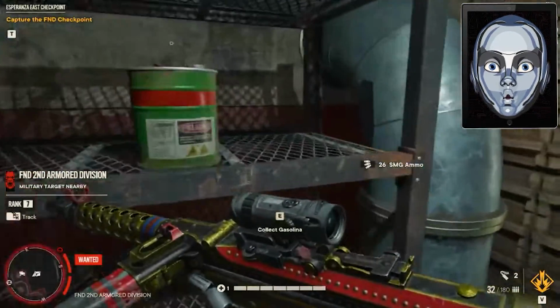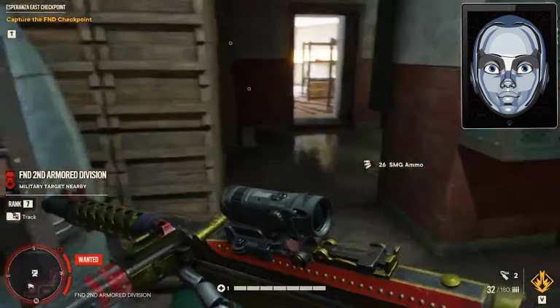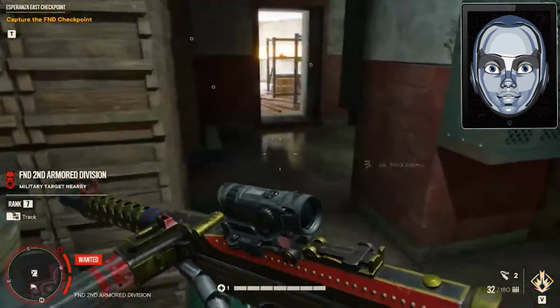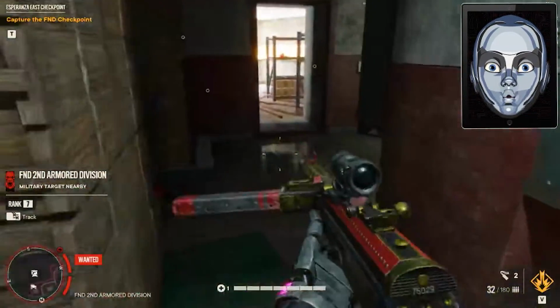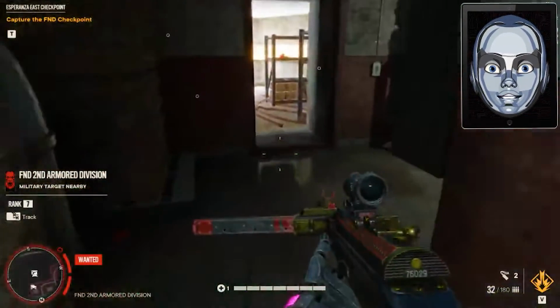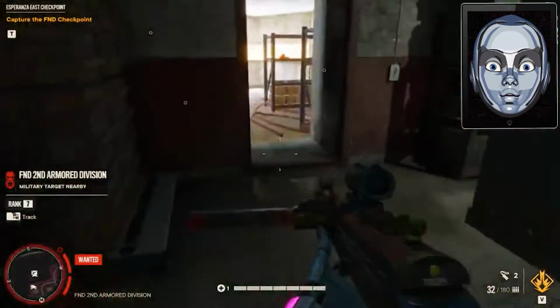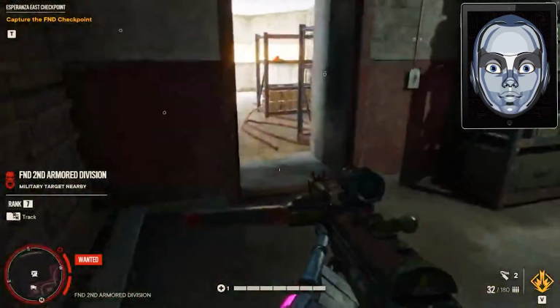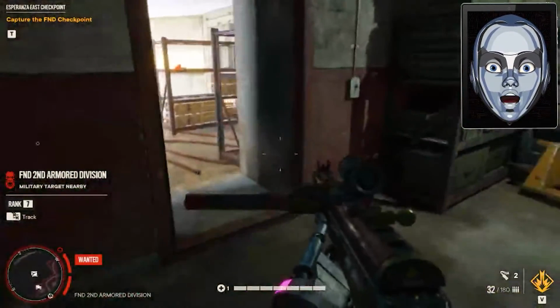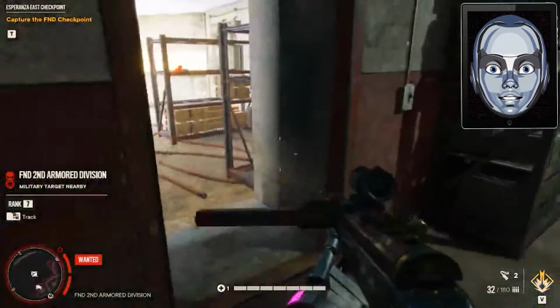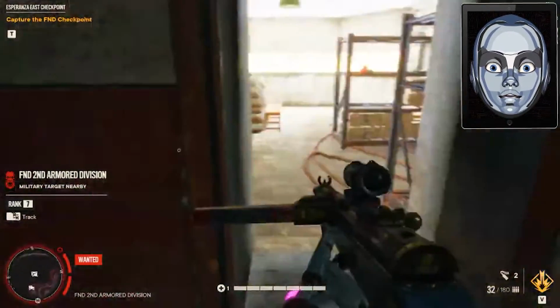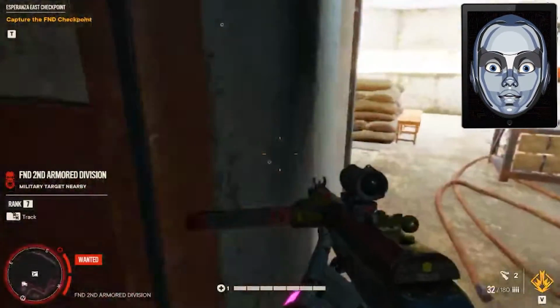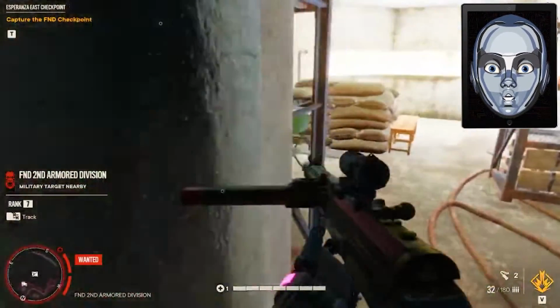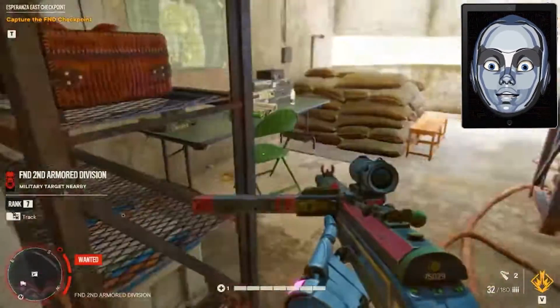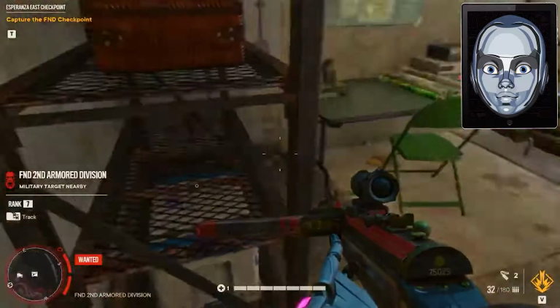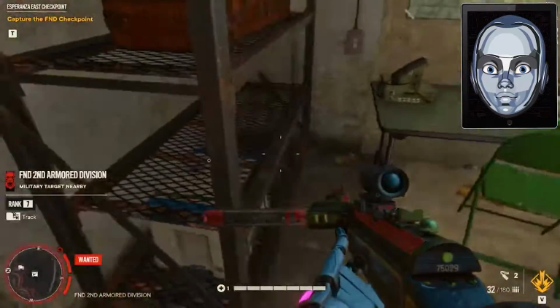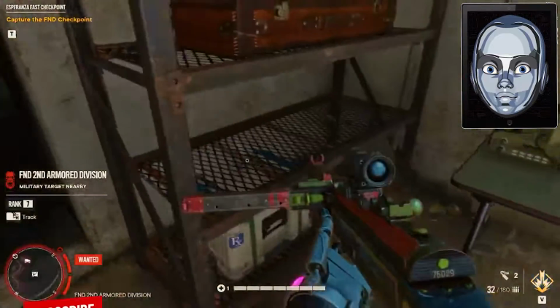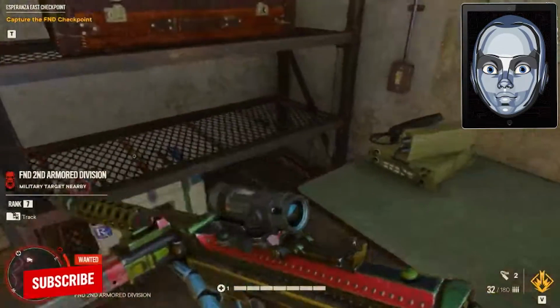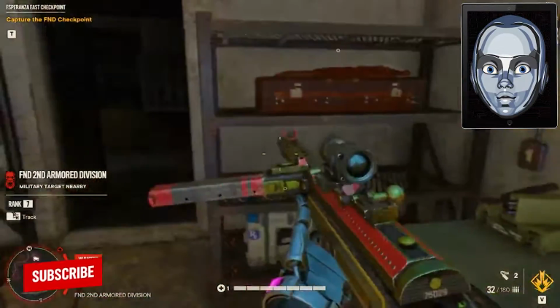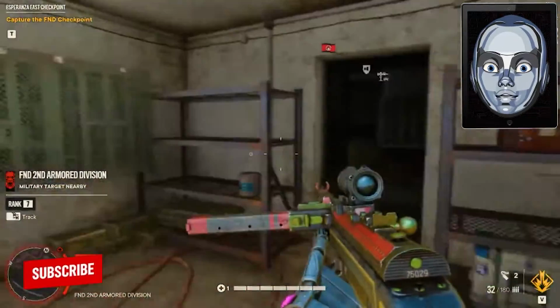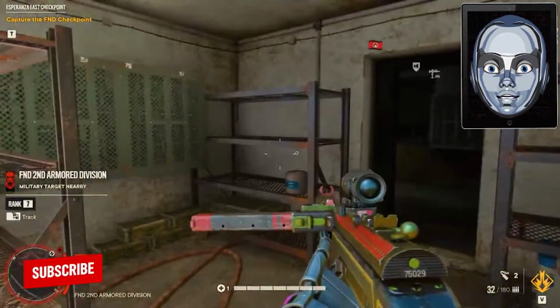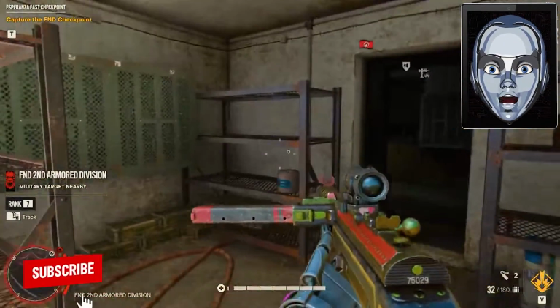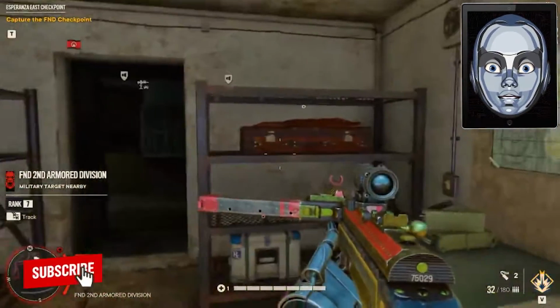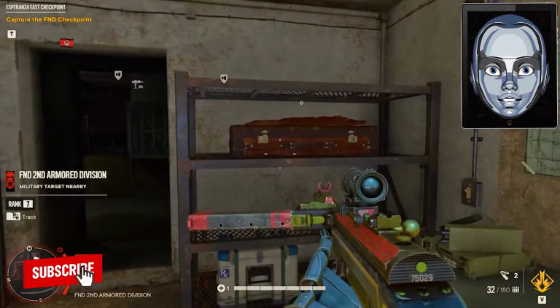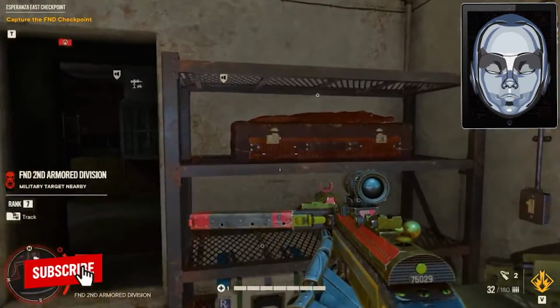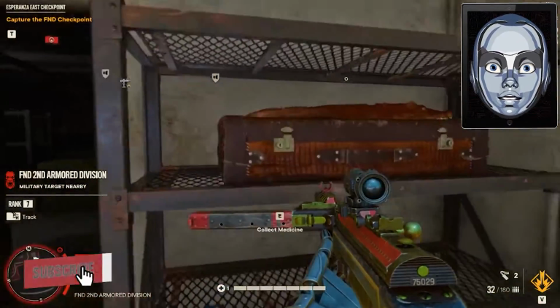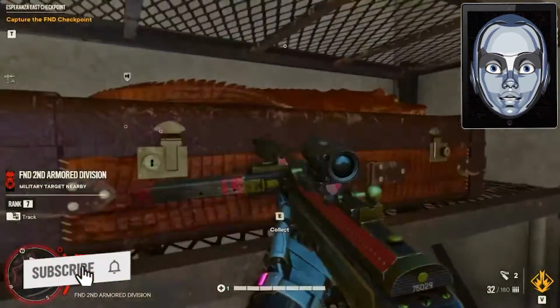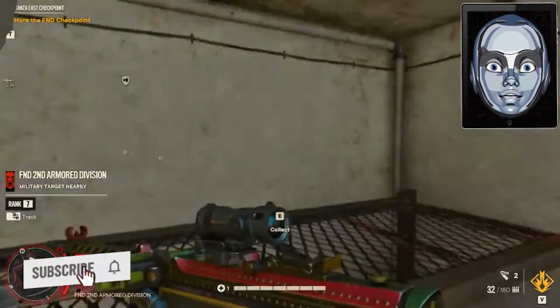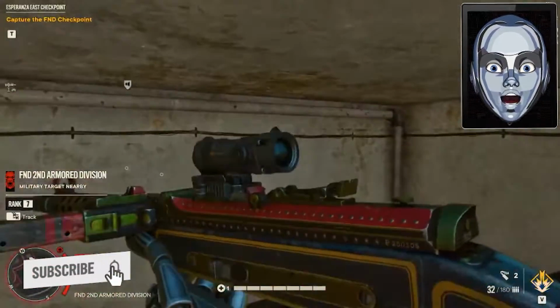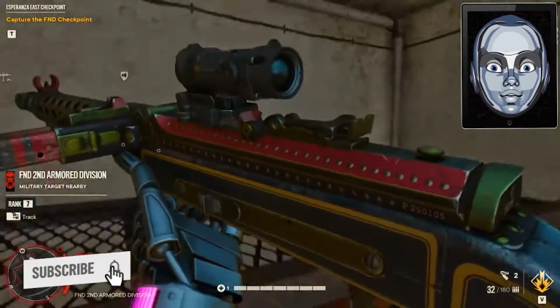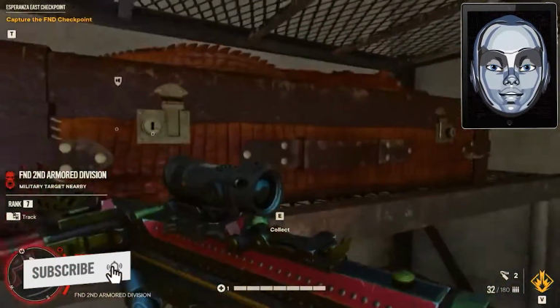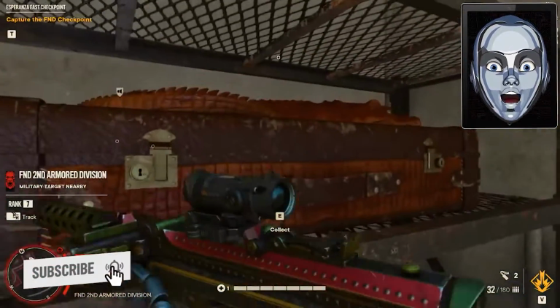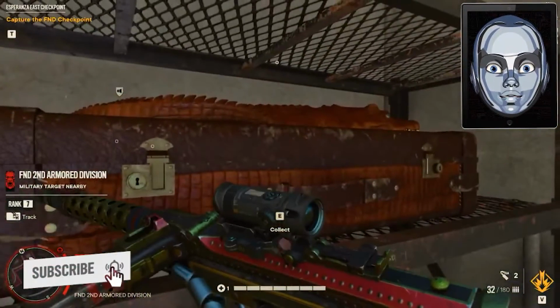There, you'll see a weapon box on a metal shelf. Open it to find the Streamline Modern submachine gun.